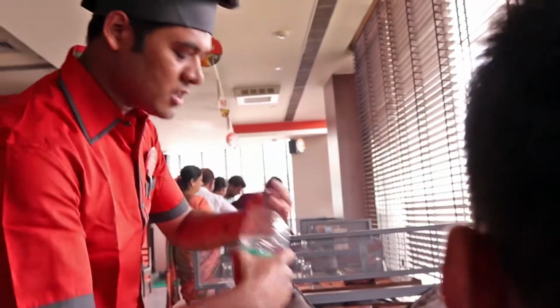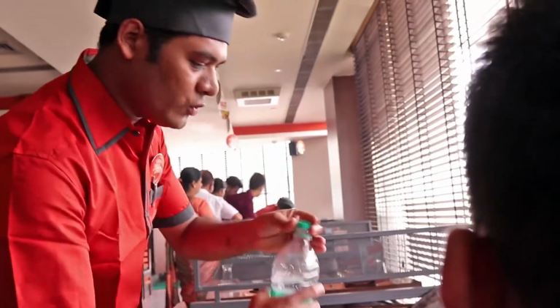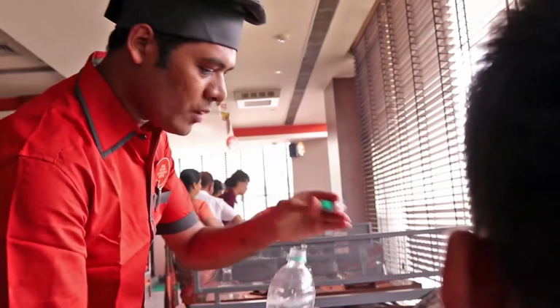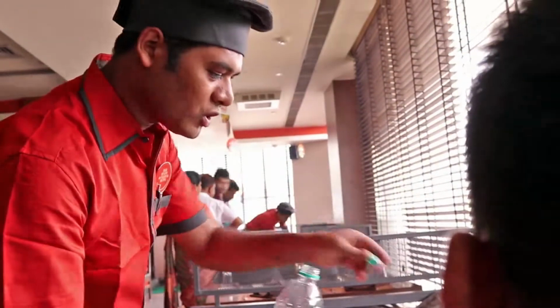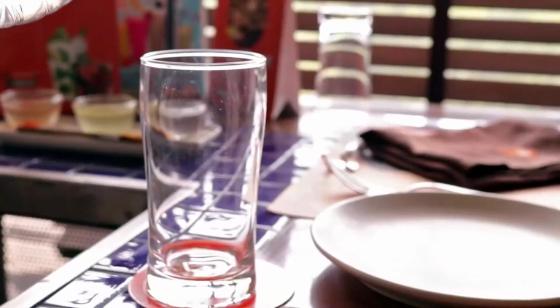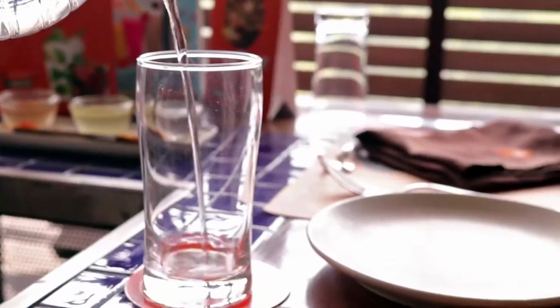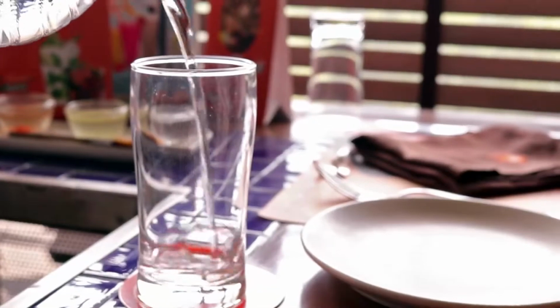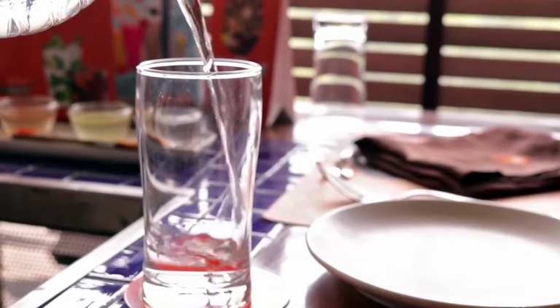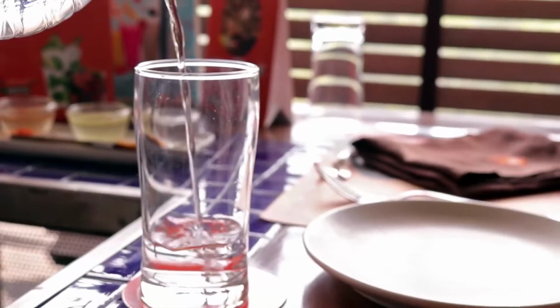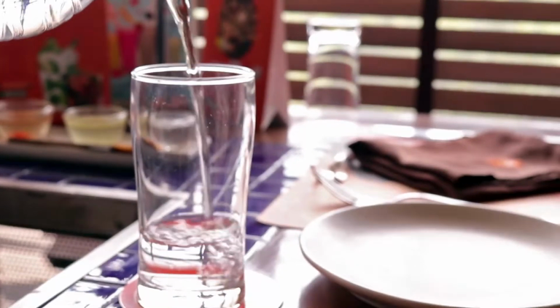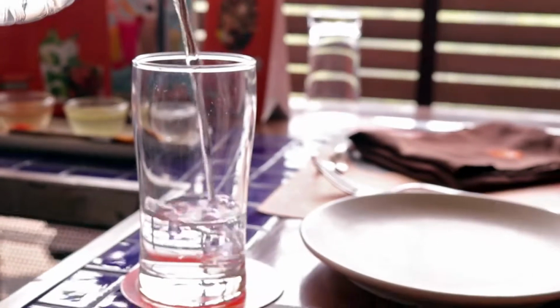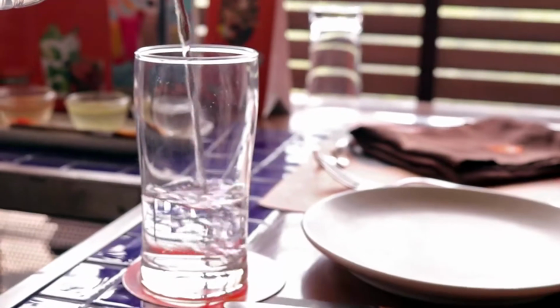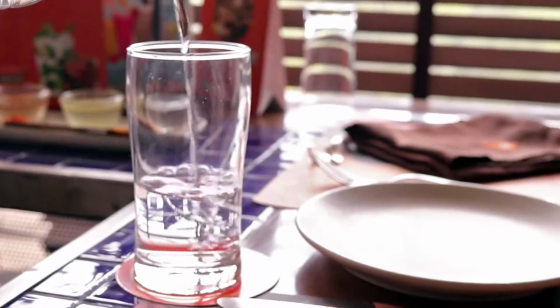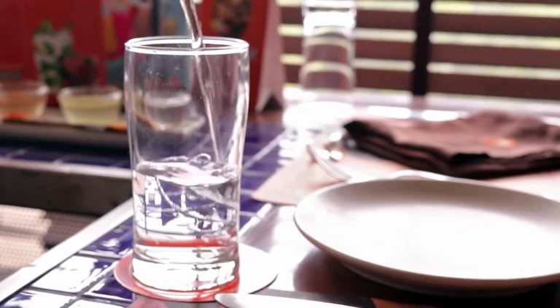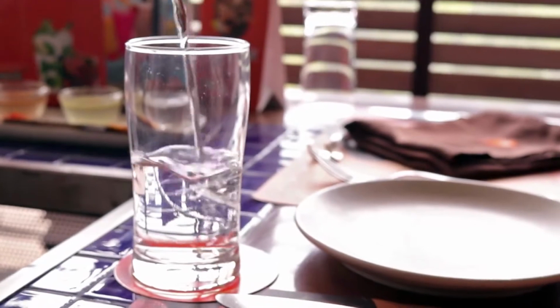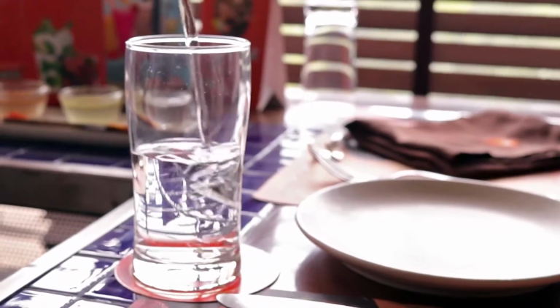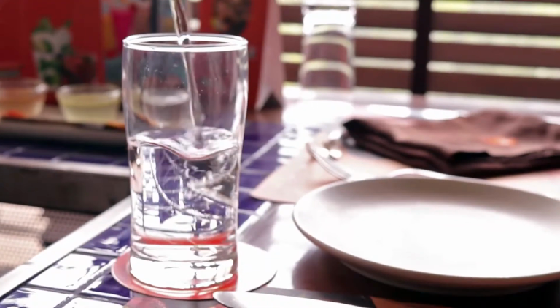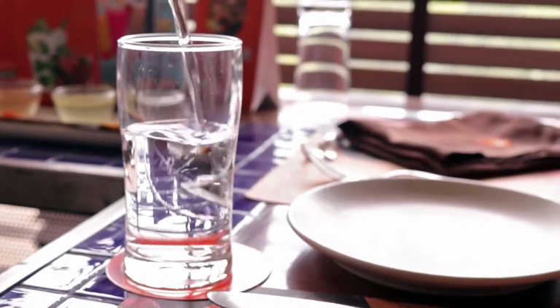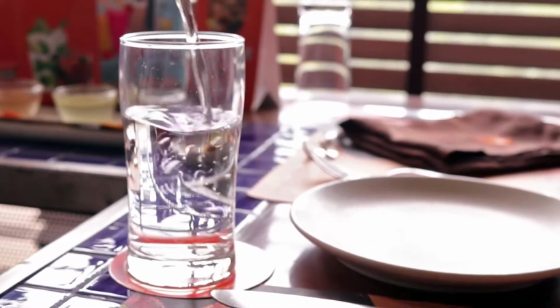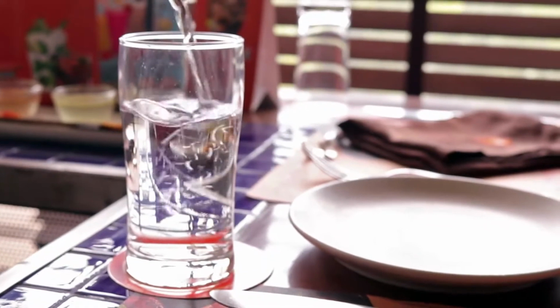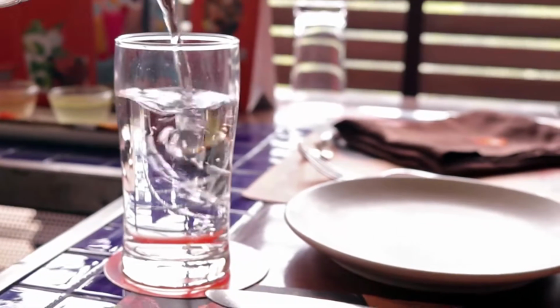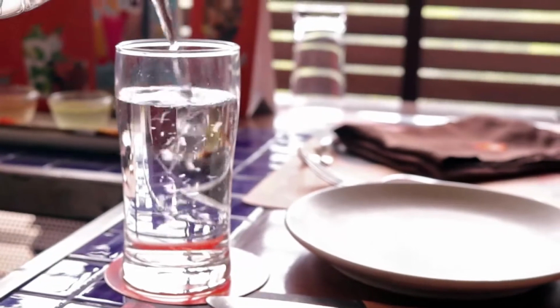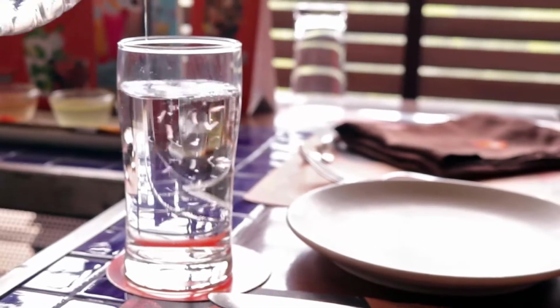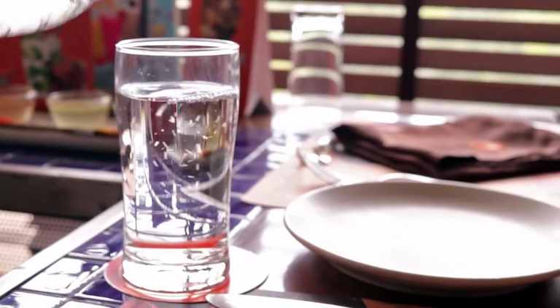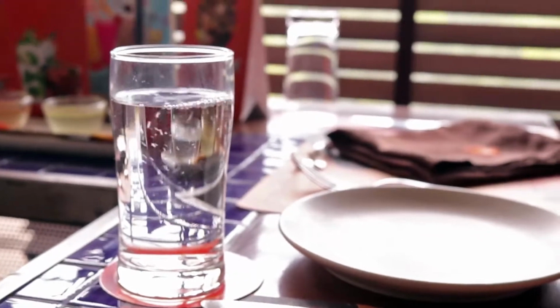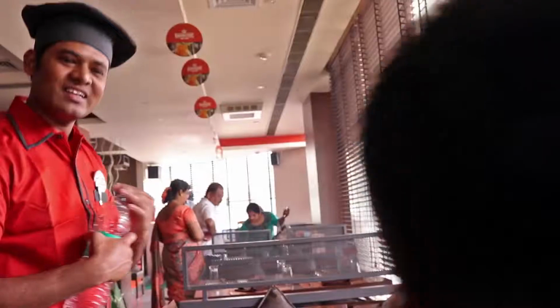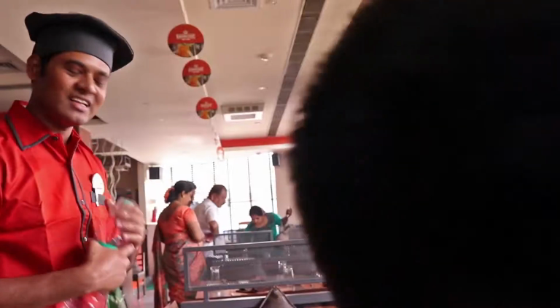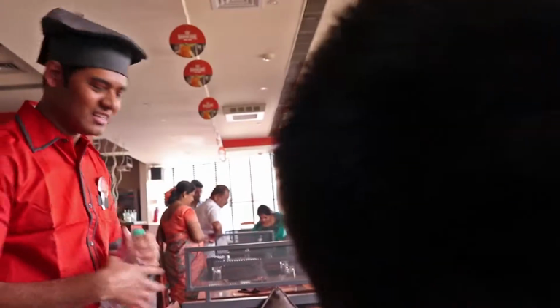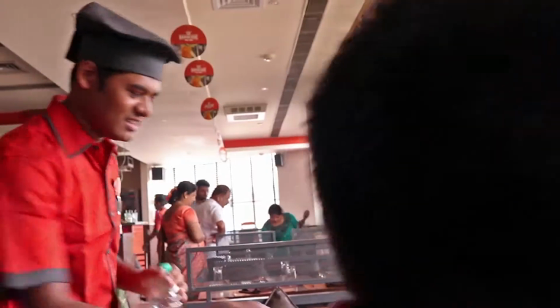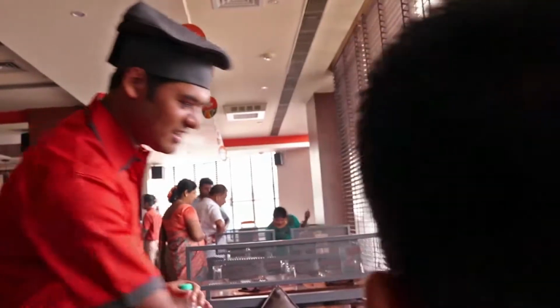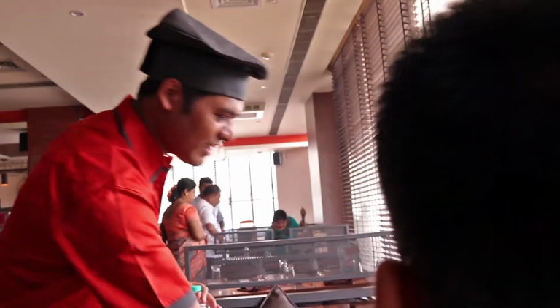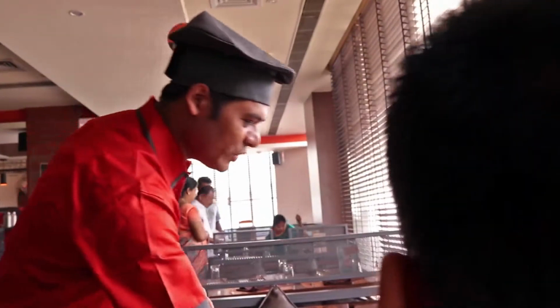Sir, are you going to have got the concept of your barbecue industry? Yes. You want to start now? Of course. Thank you.